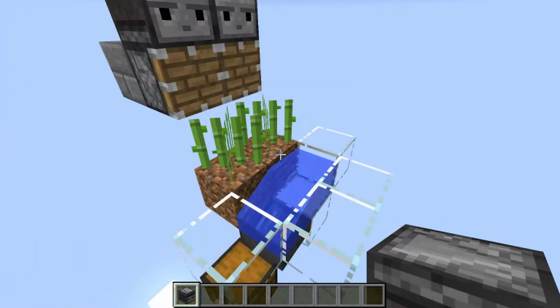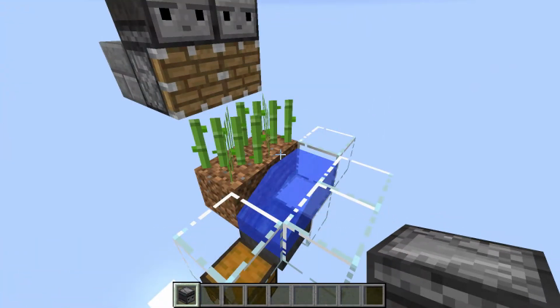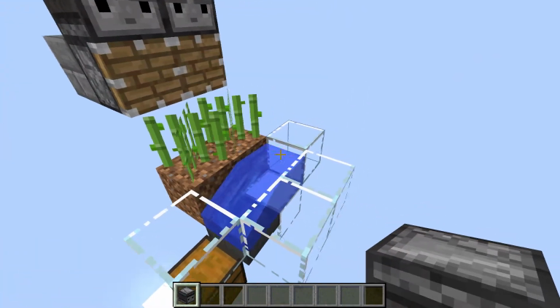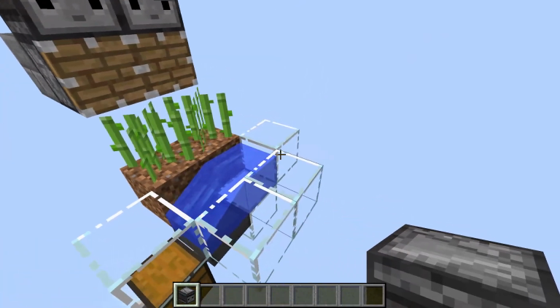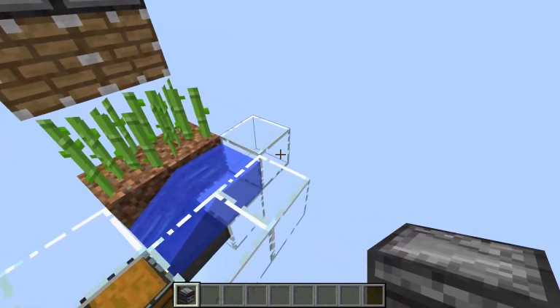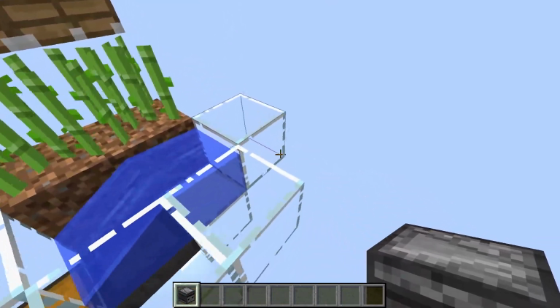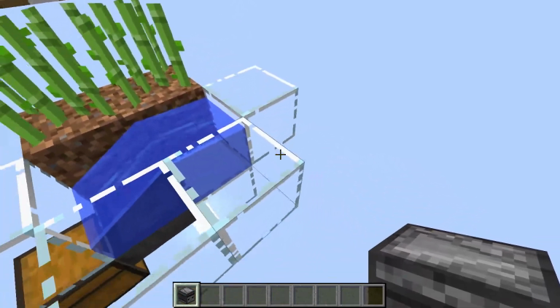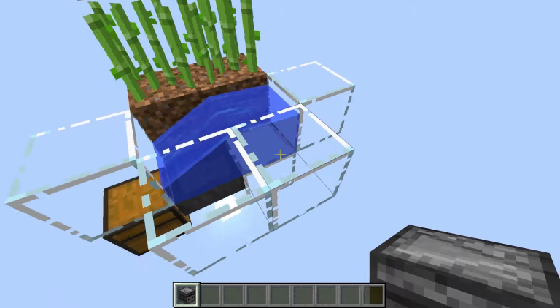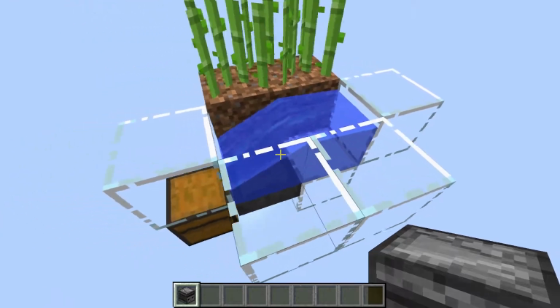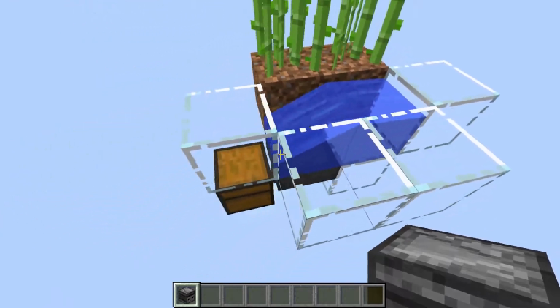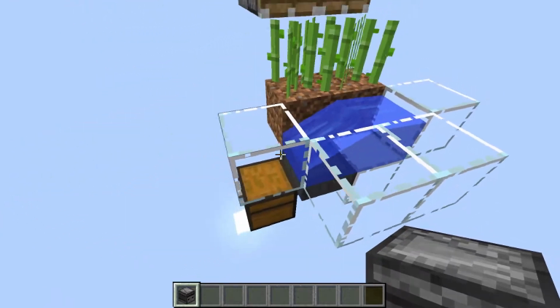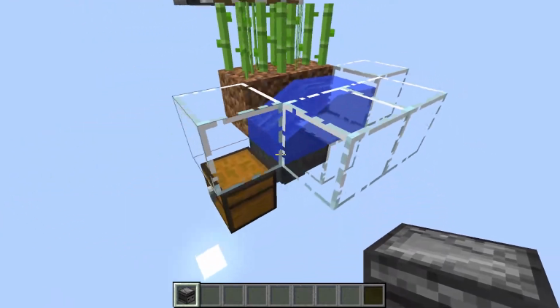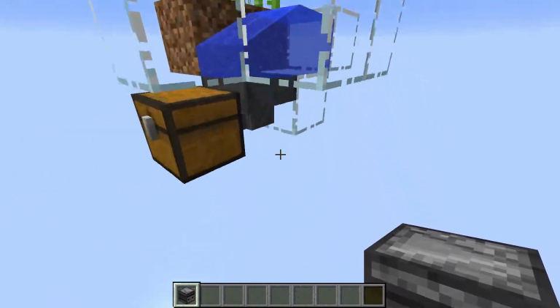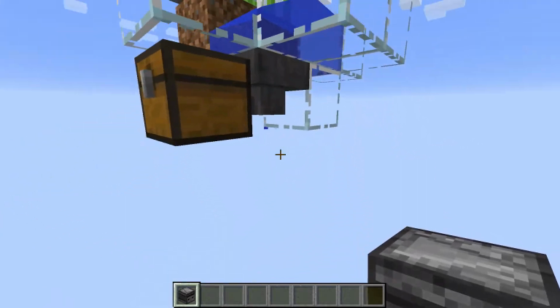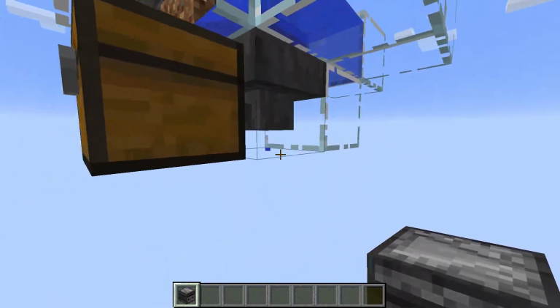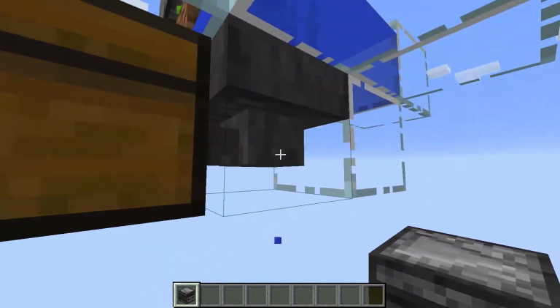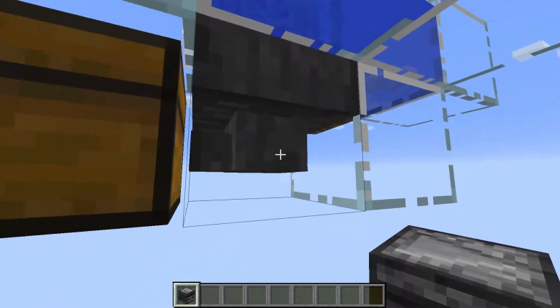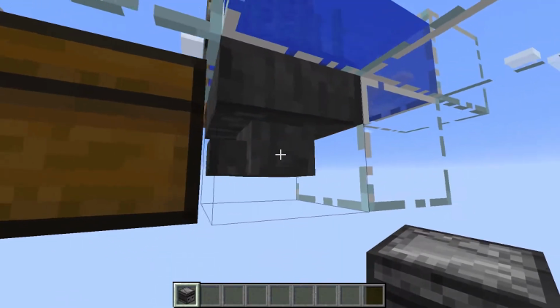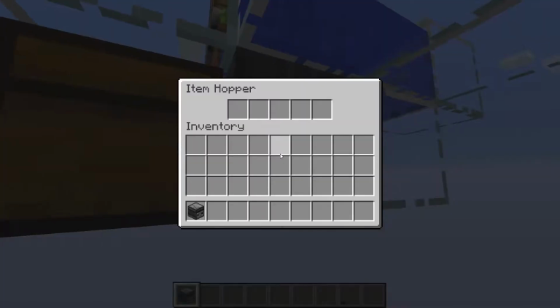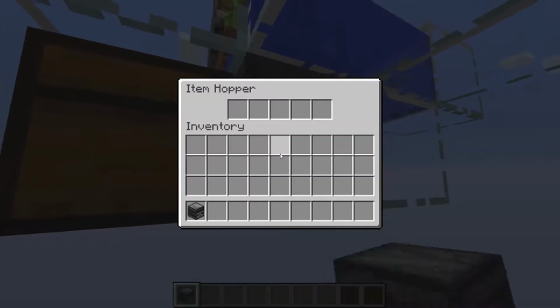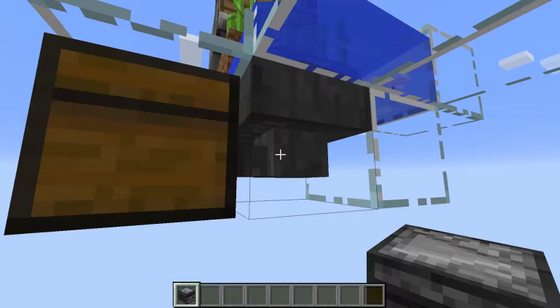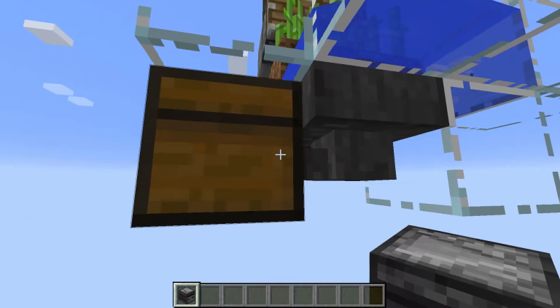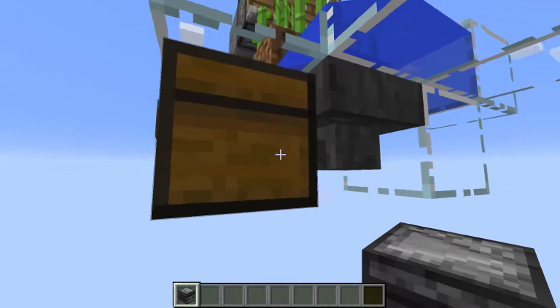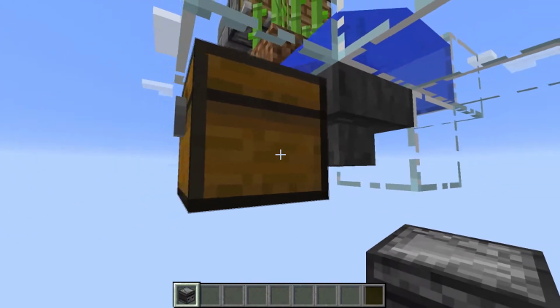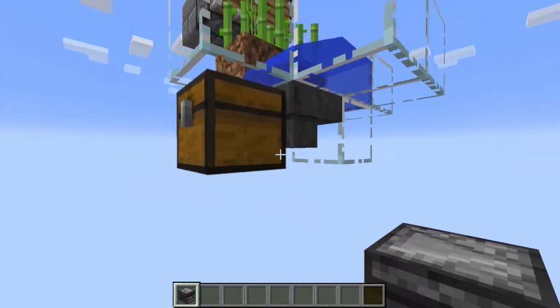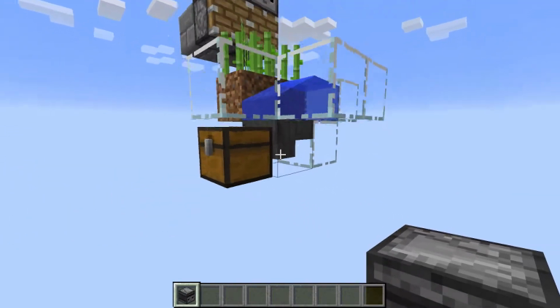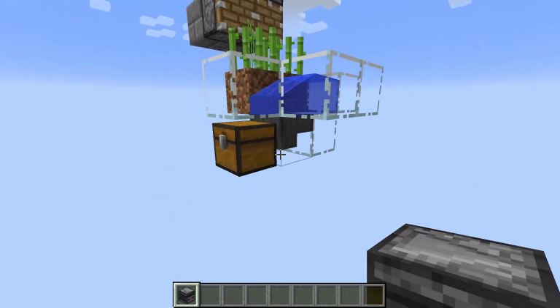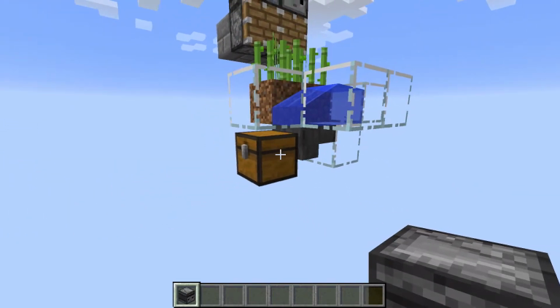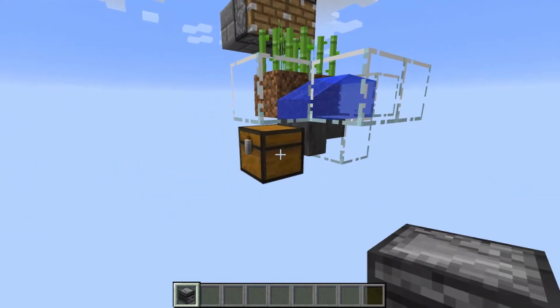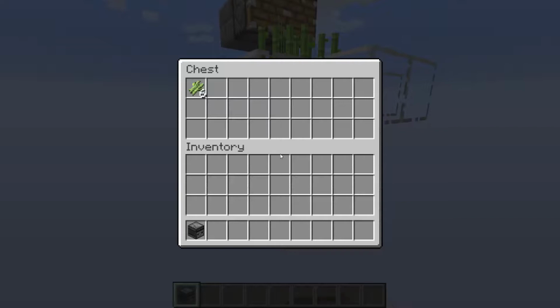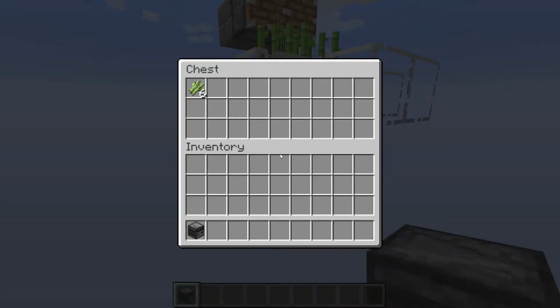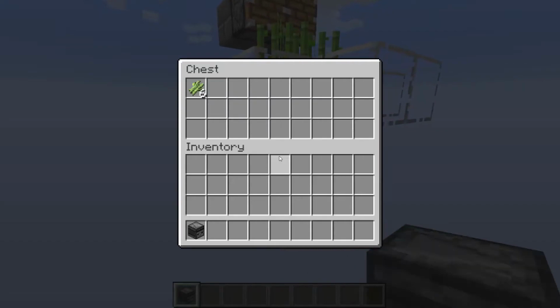And finally, you need blocks to contain the water so it doesn't run out, and then, of course, you want a hopper to collect the items and then send them into a chest.